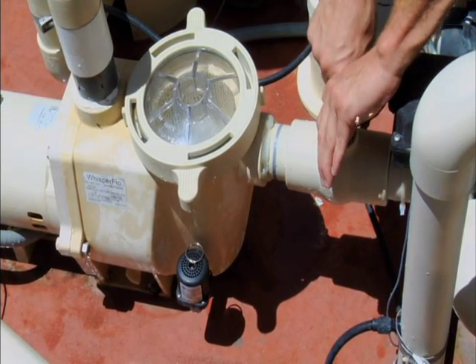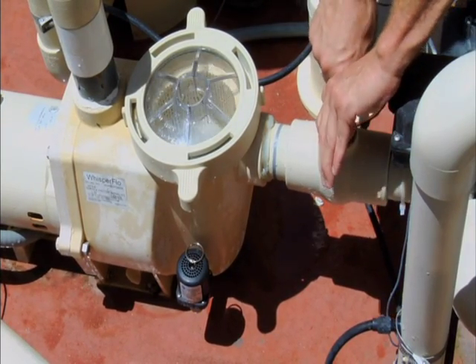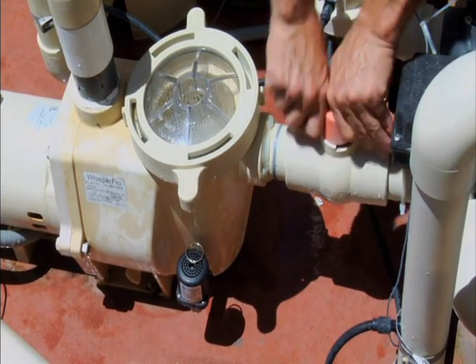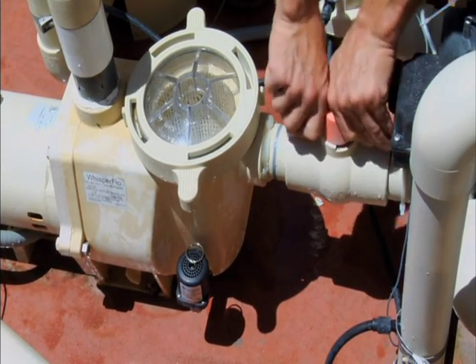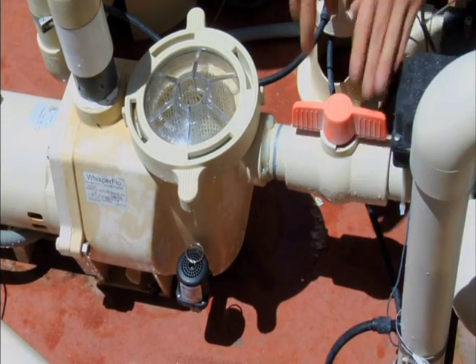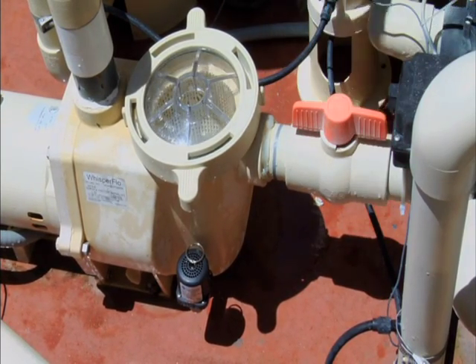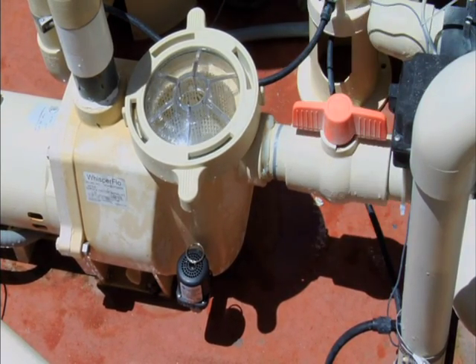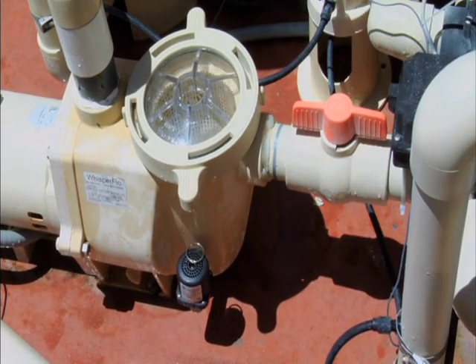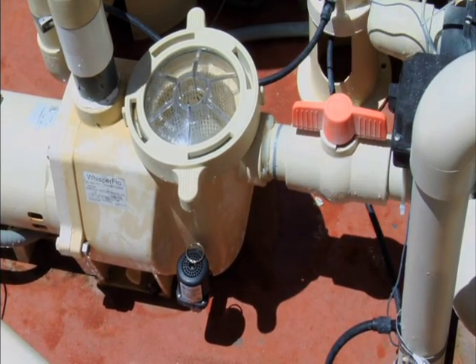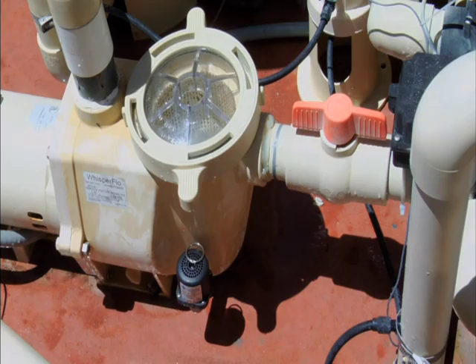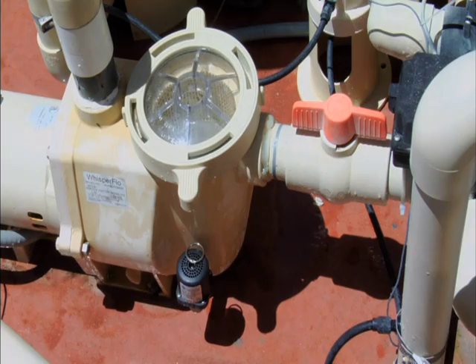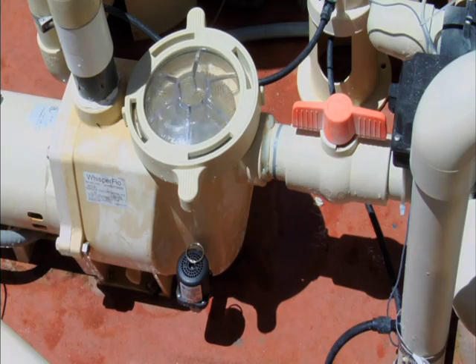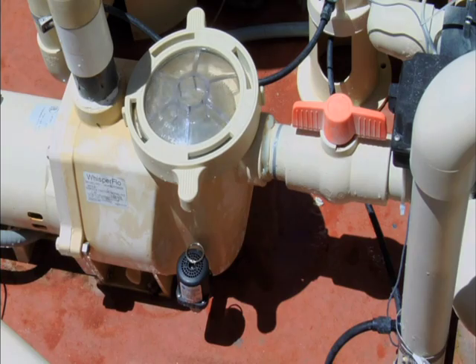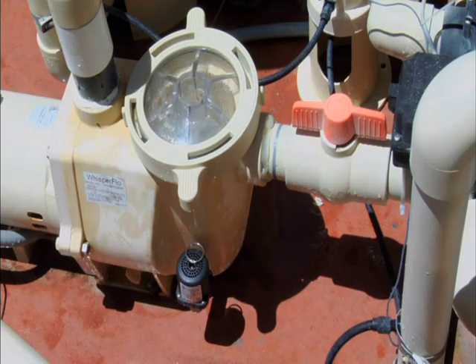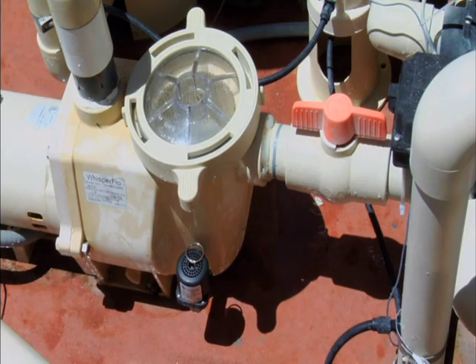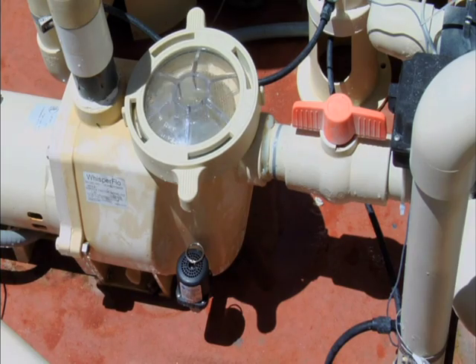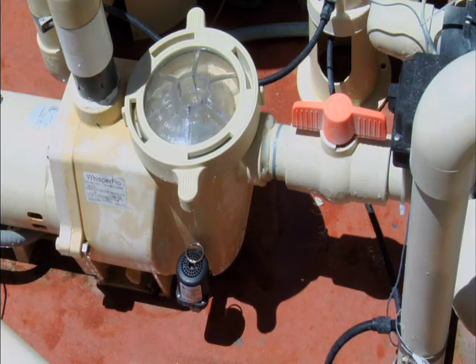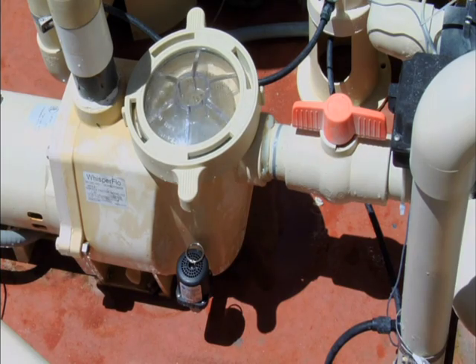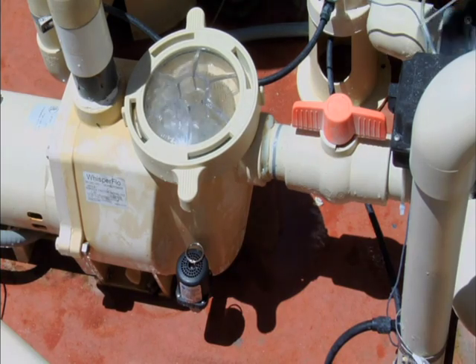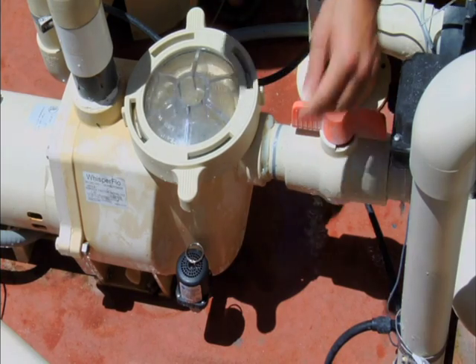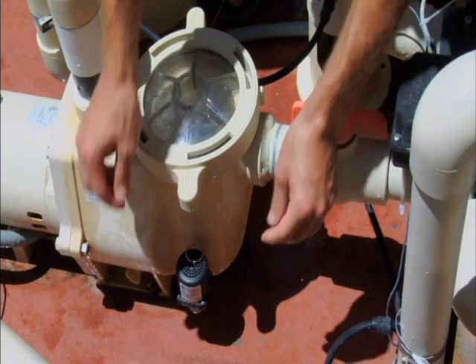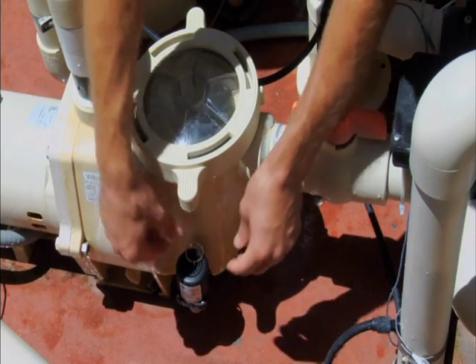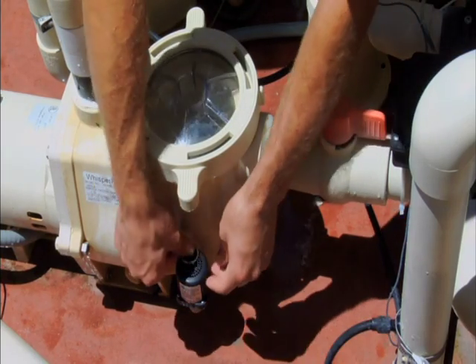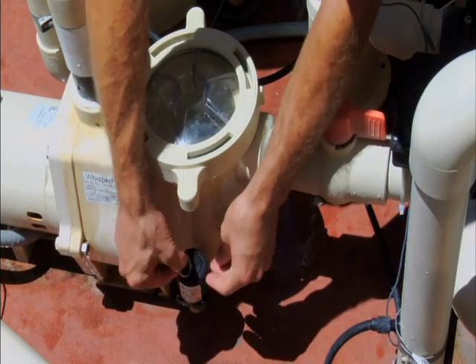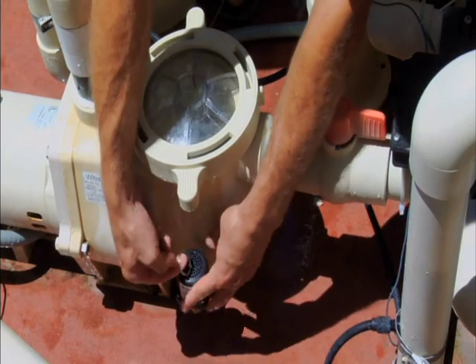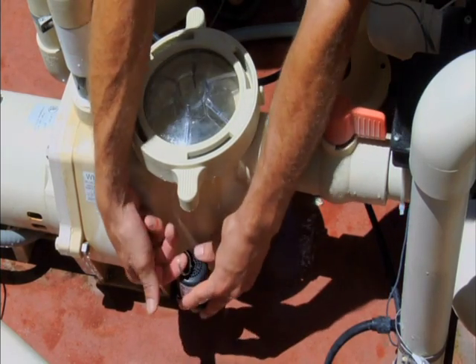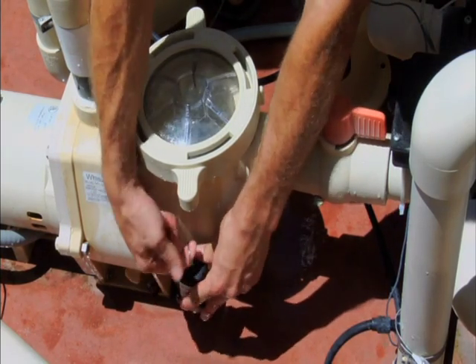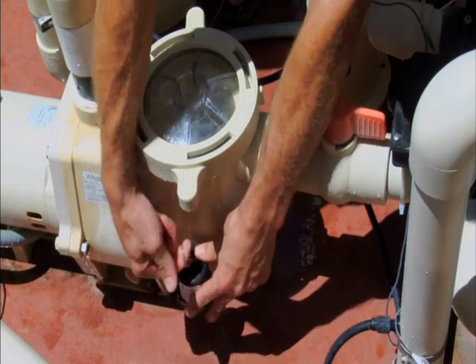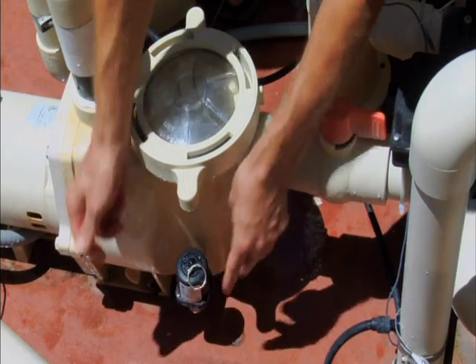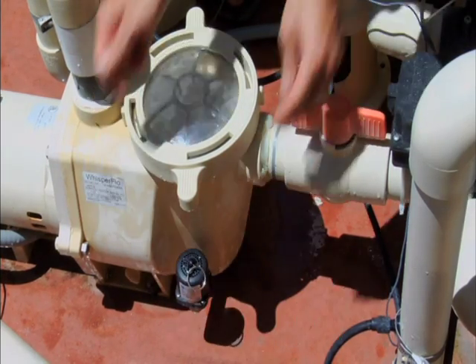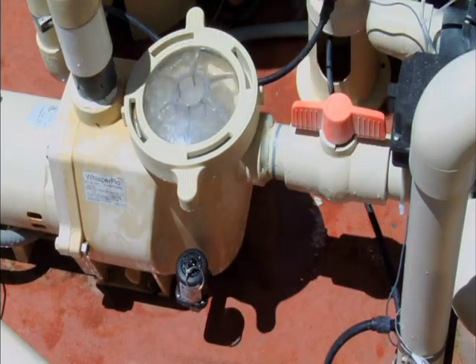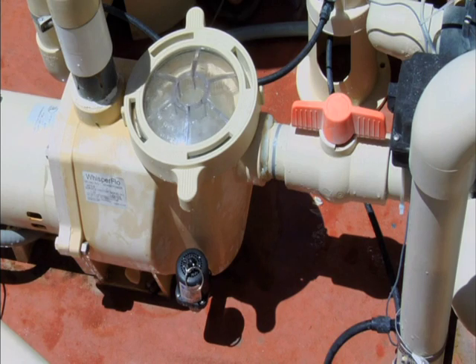Breather 2 manually reset valves are for use on suction lift above water level applications only.